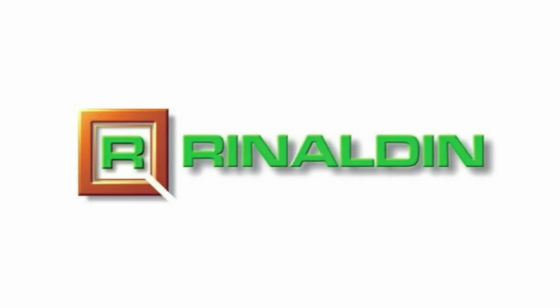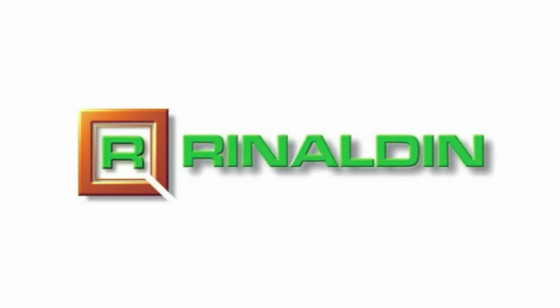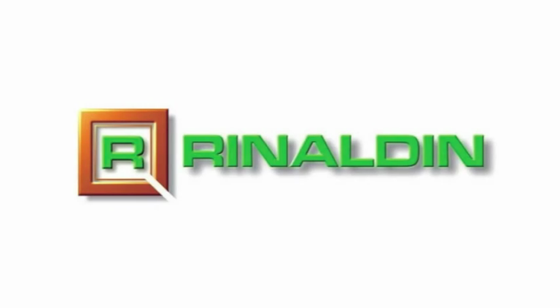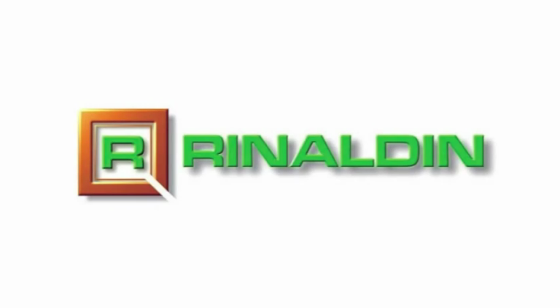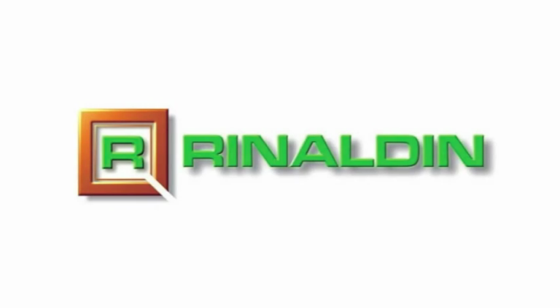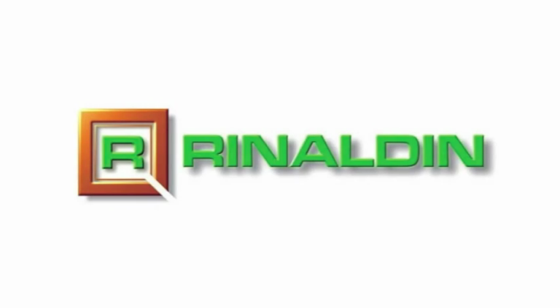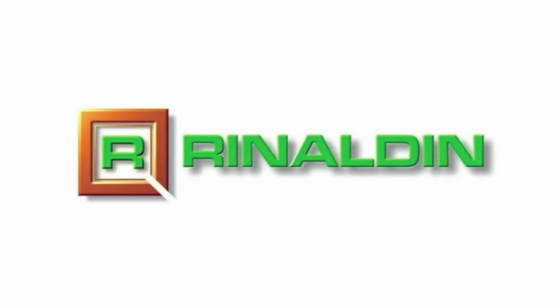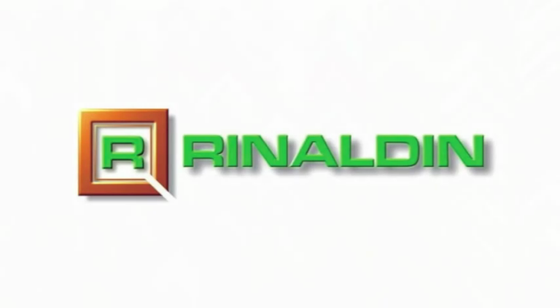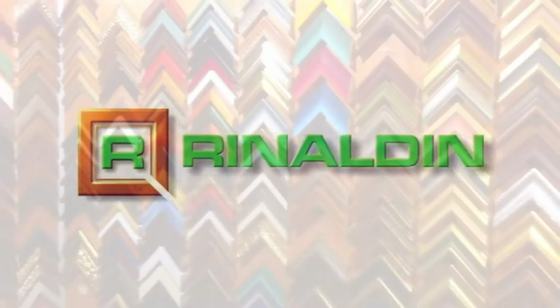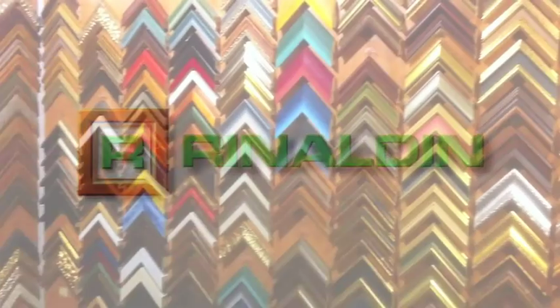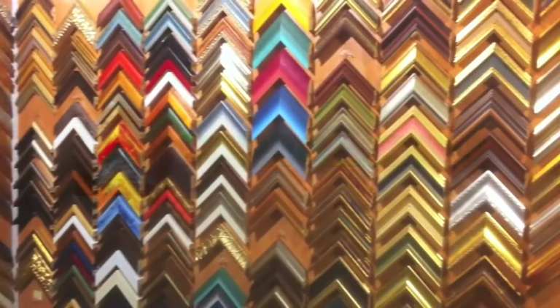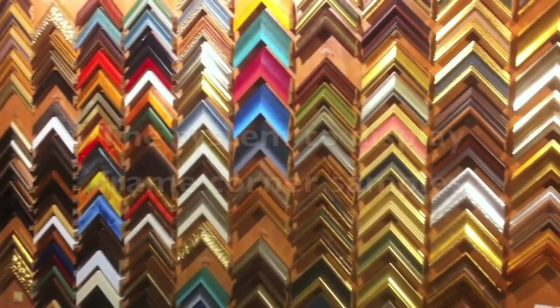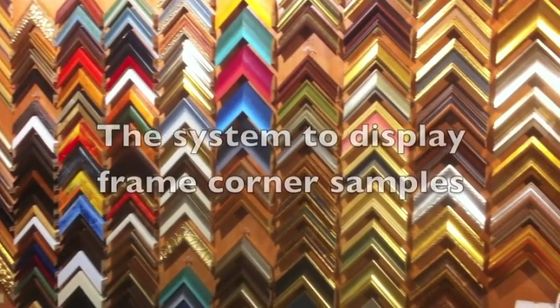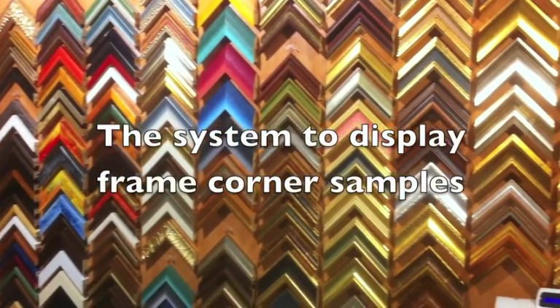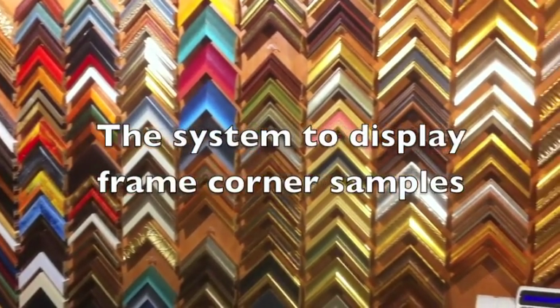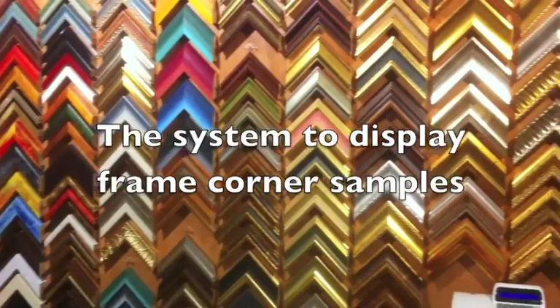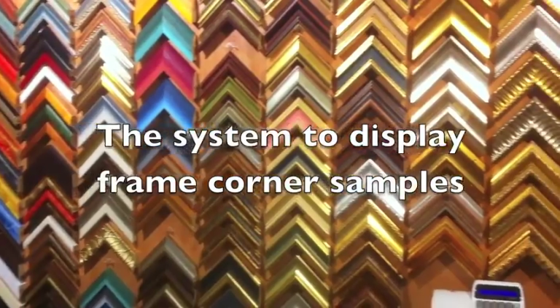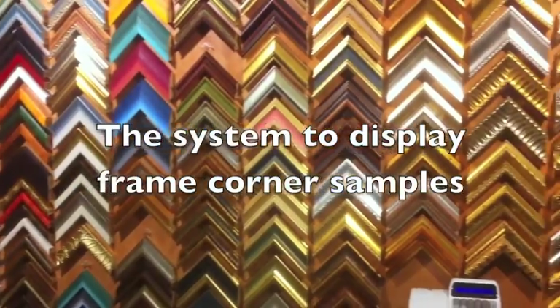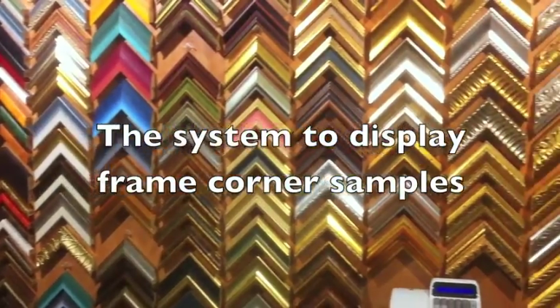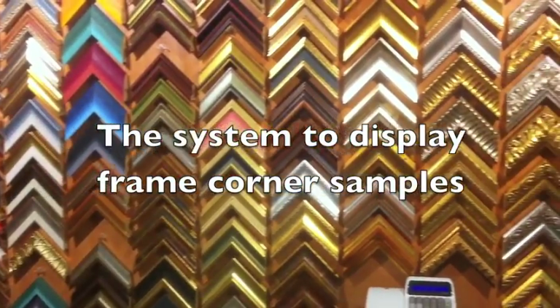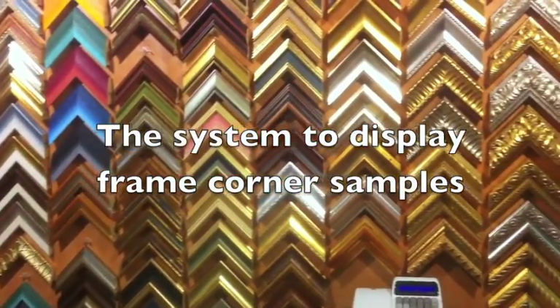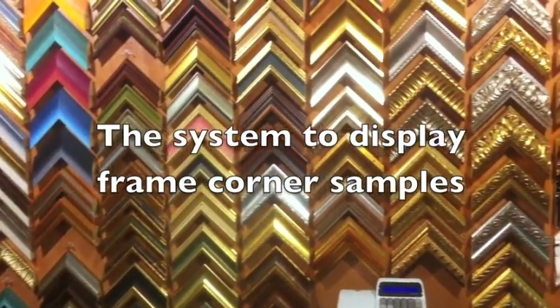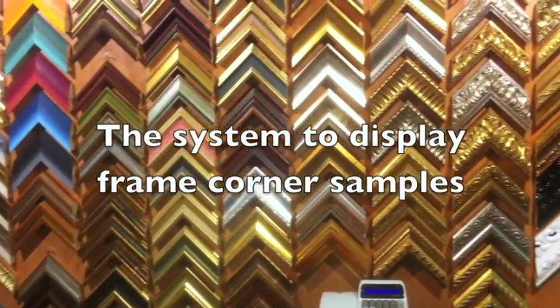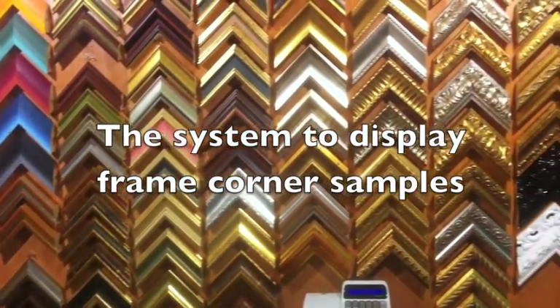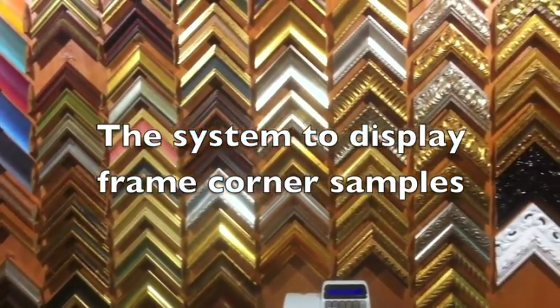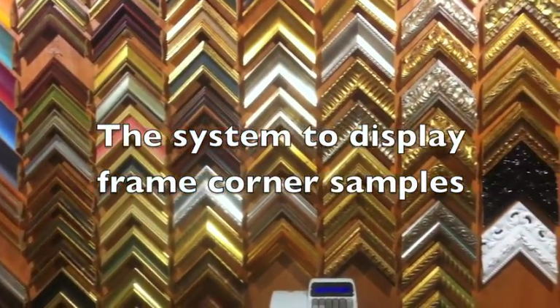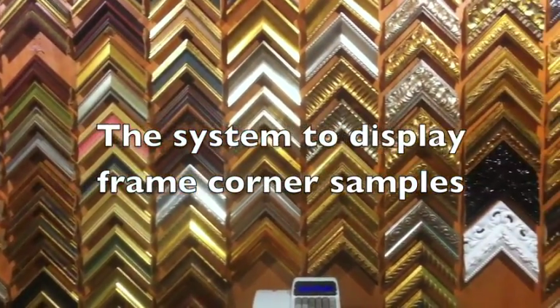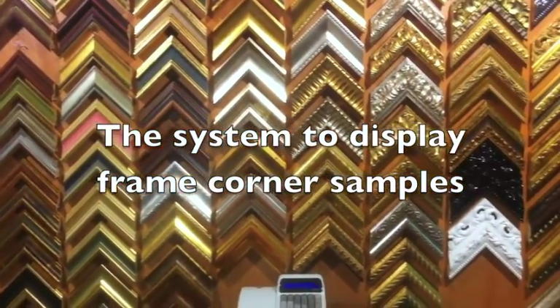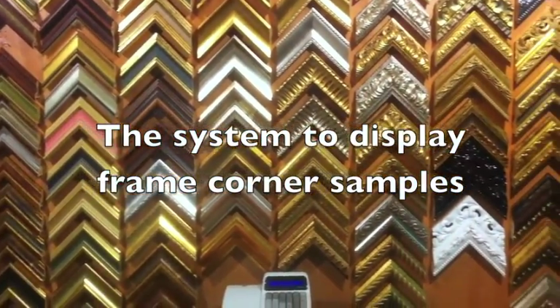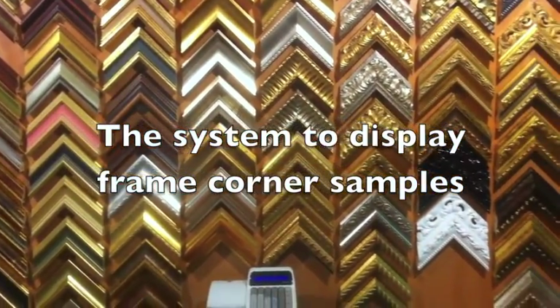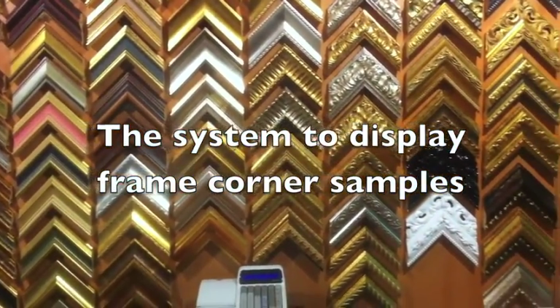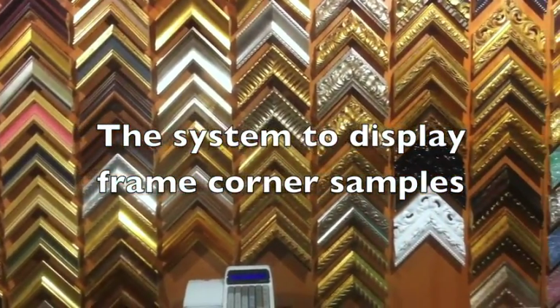This is the system to display frame corner samples, devised and mounted by Rinaldin.